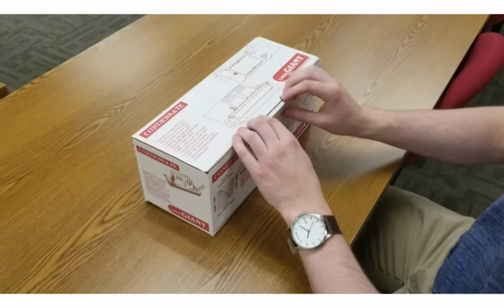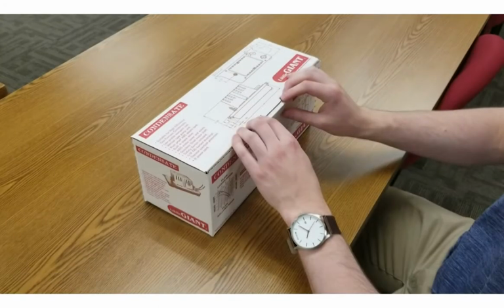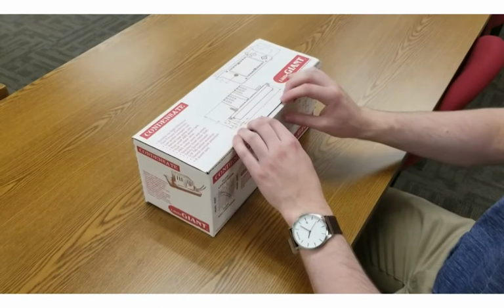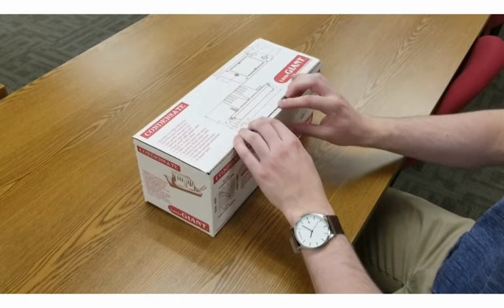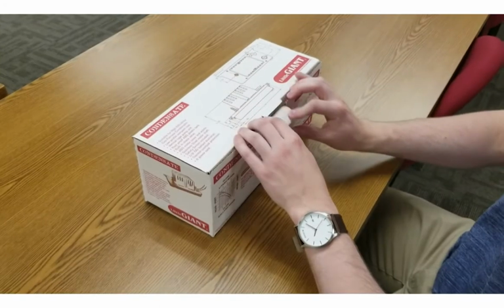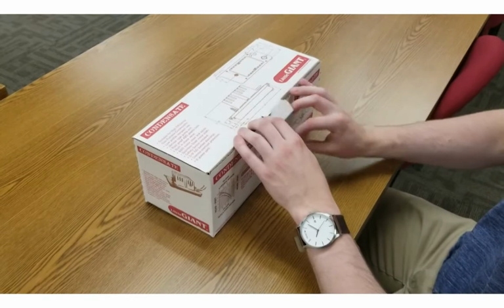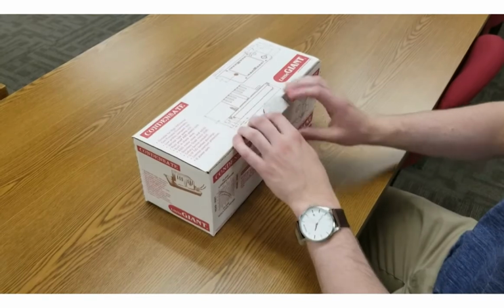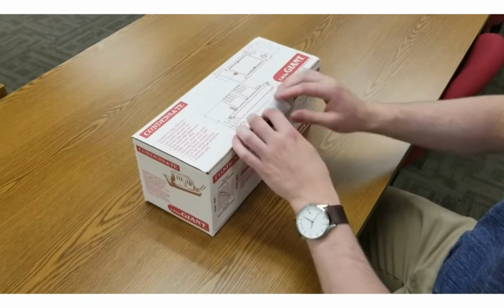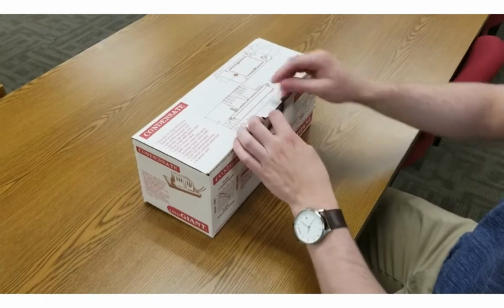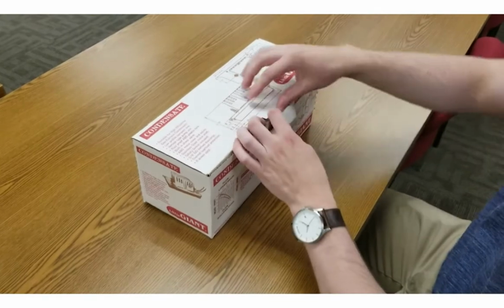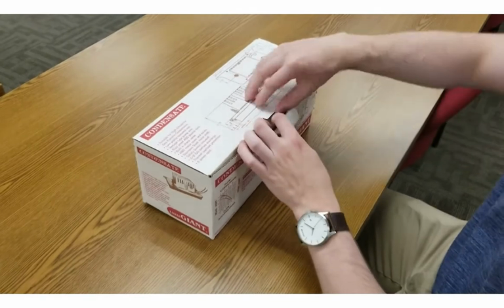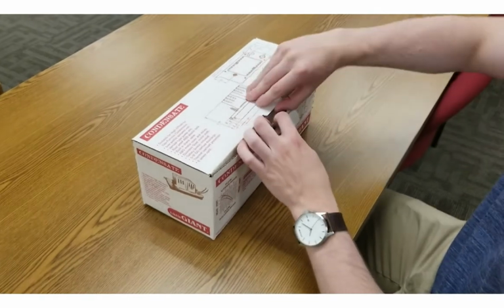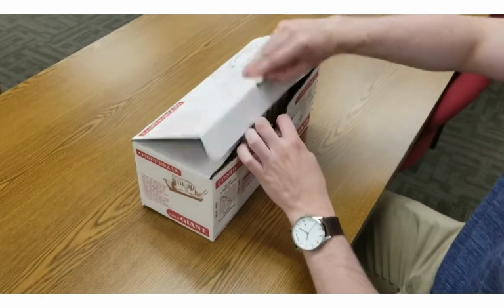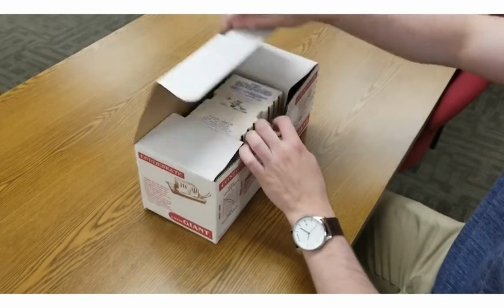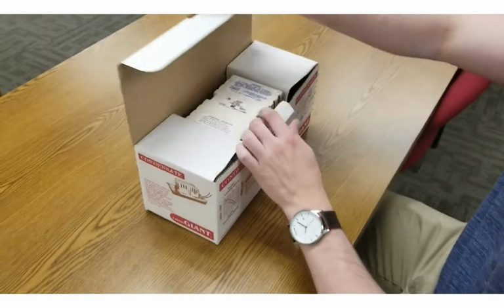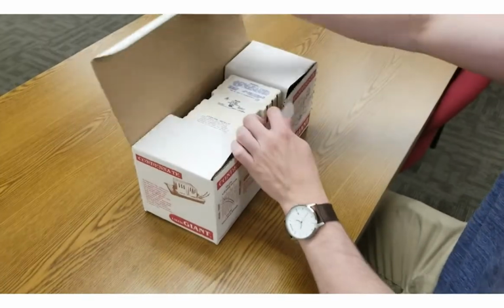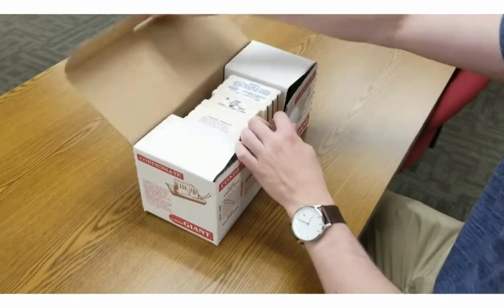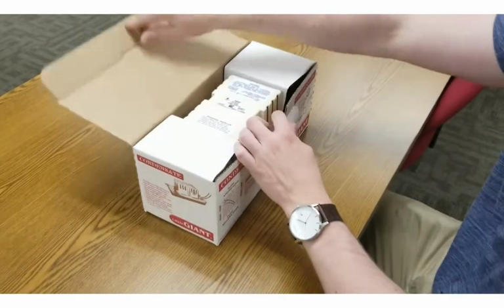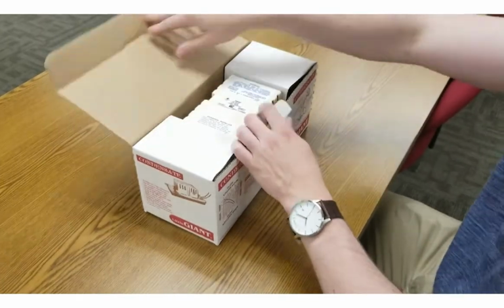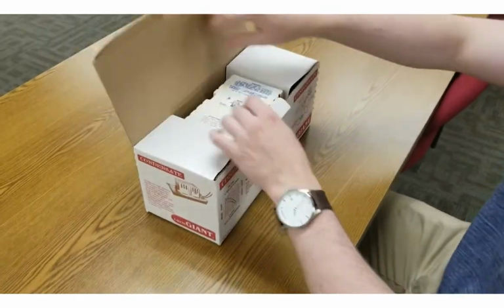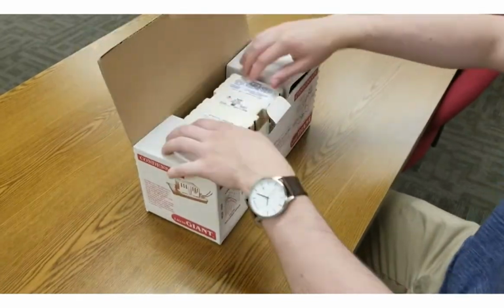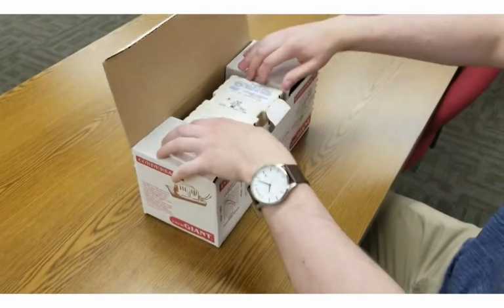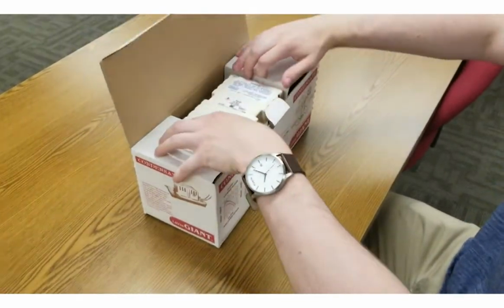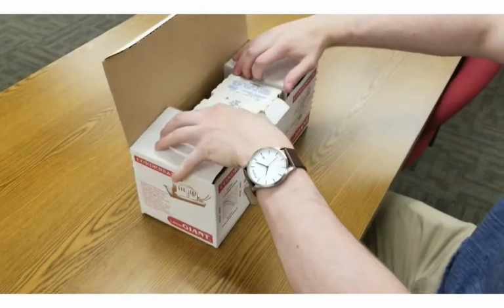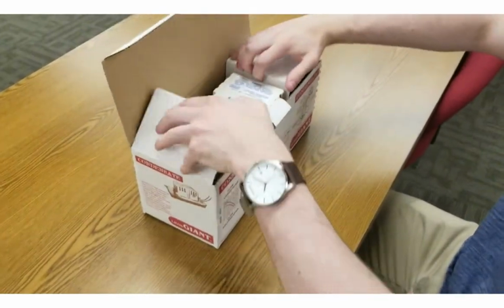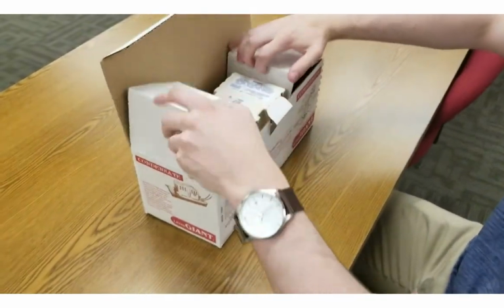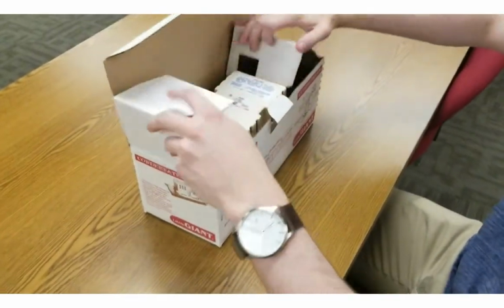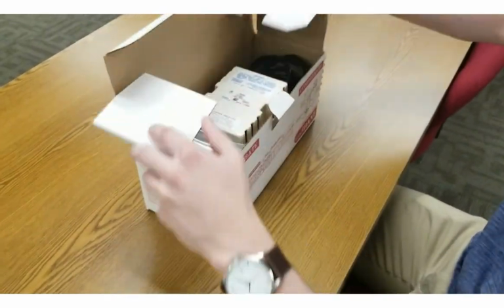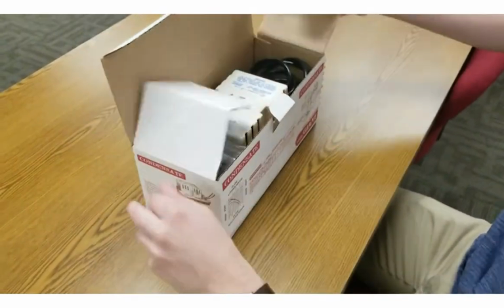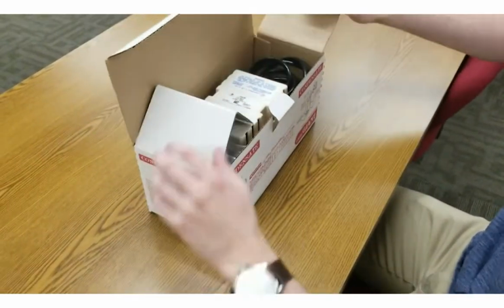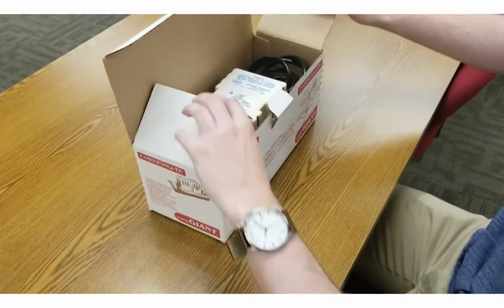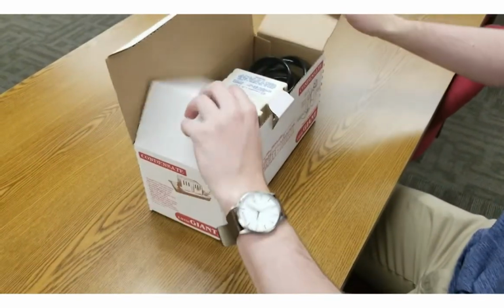As always, Little Giant offers easy installation with clear instructions right in the box.